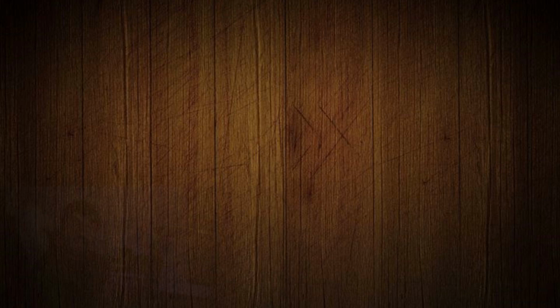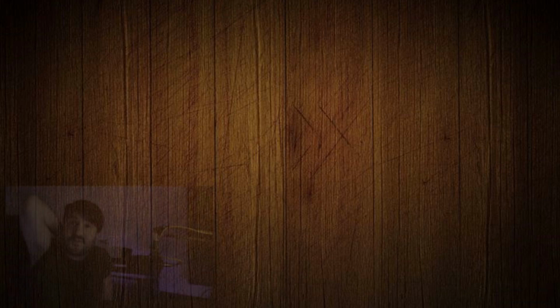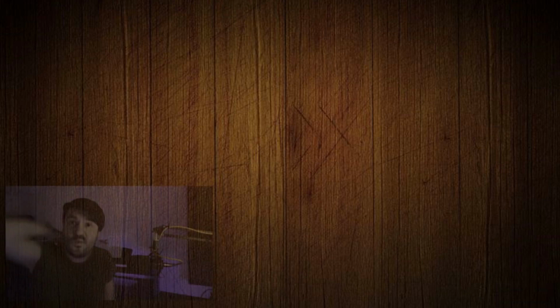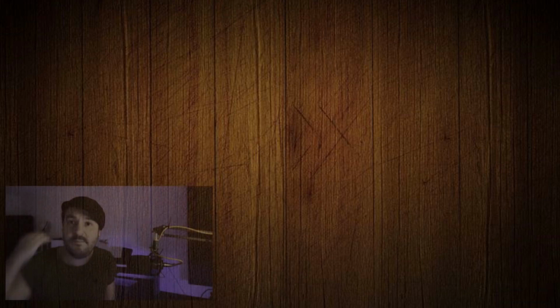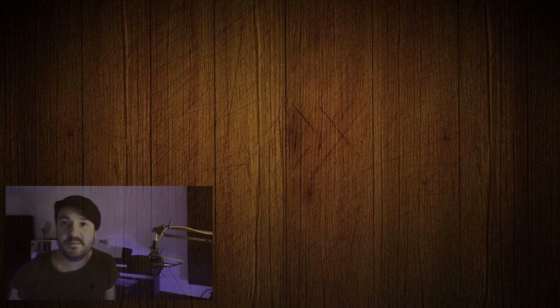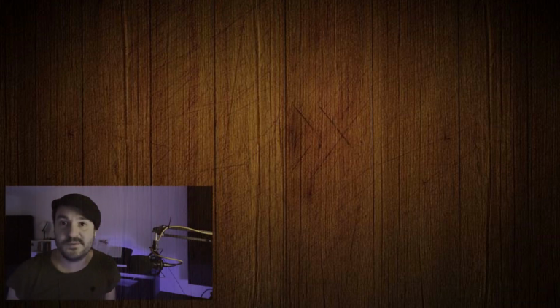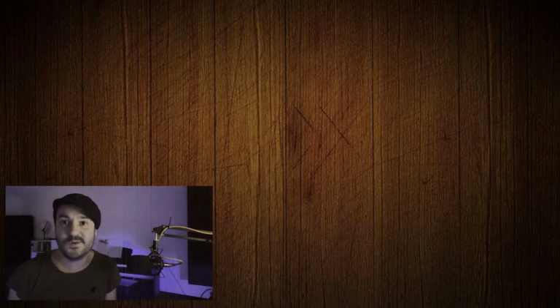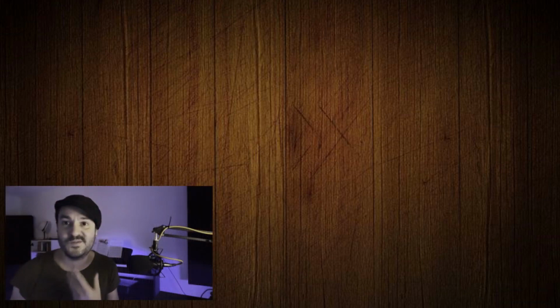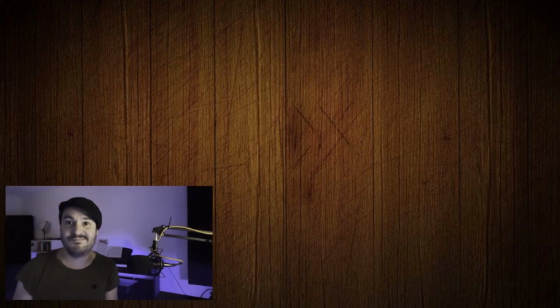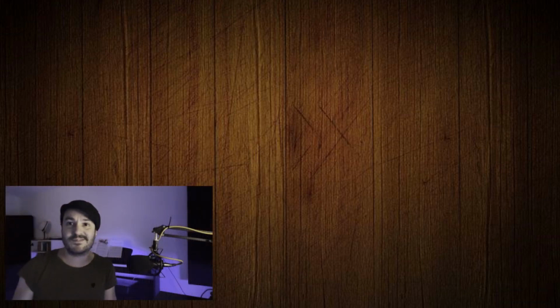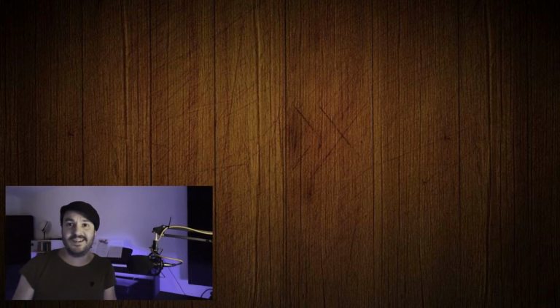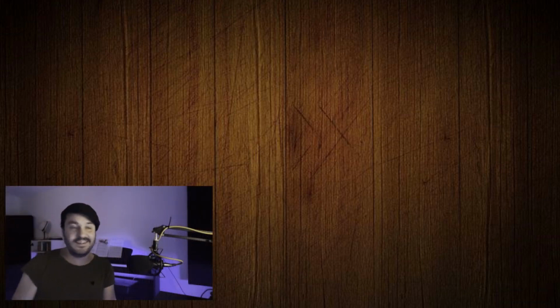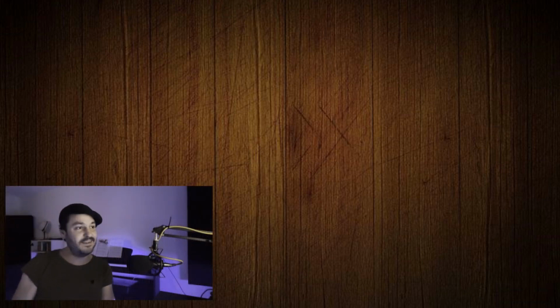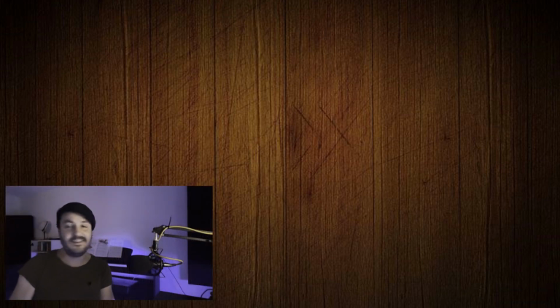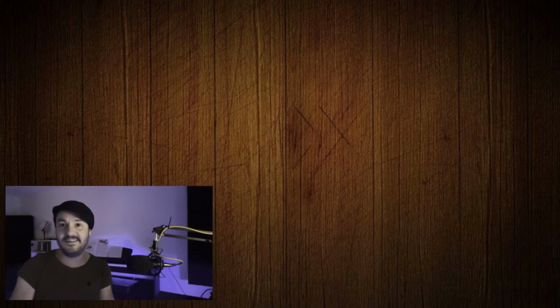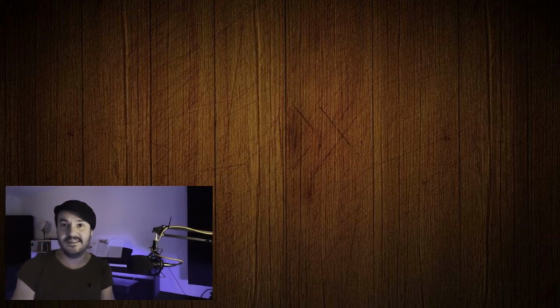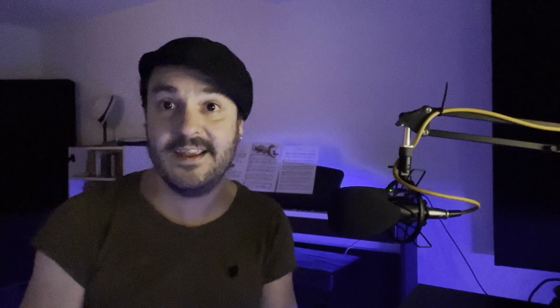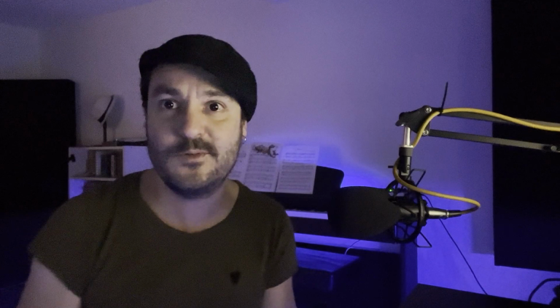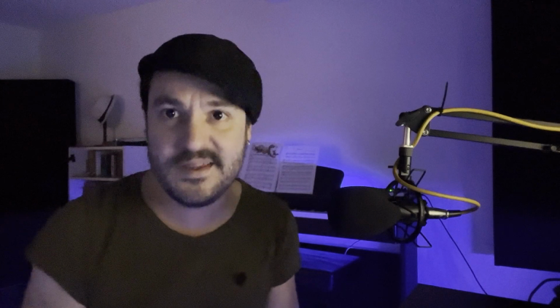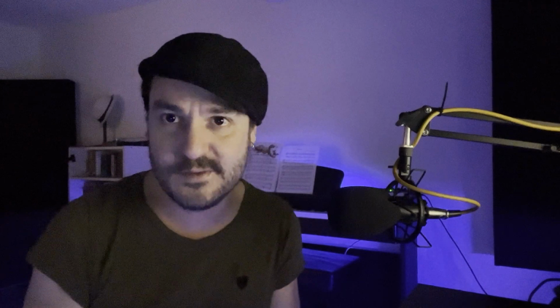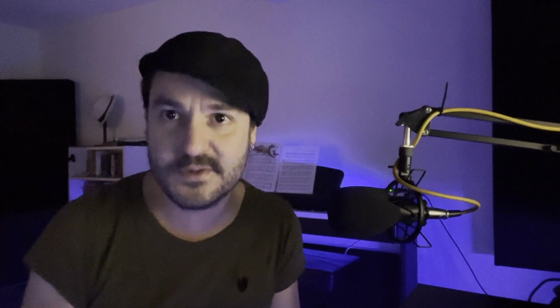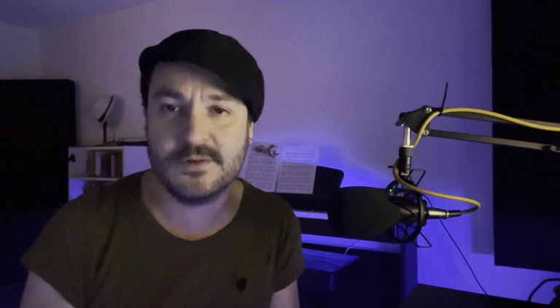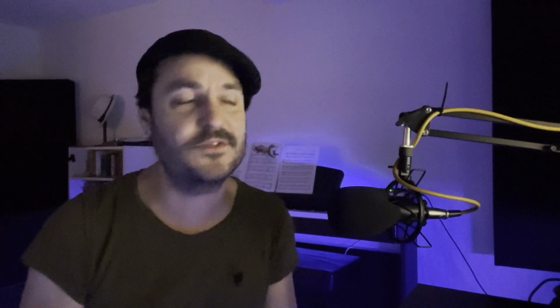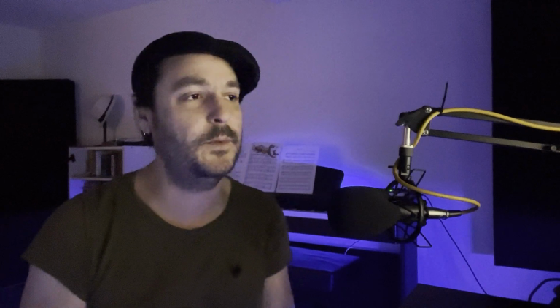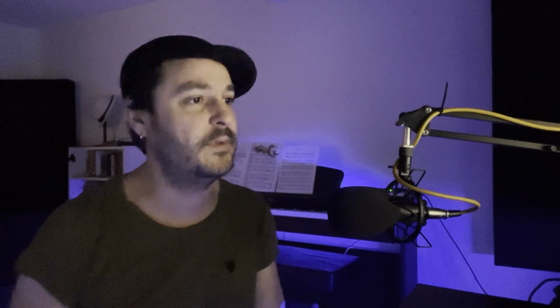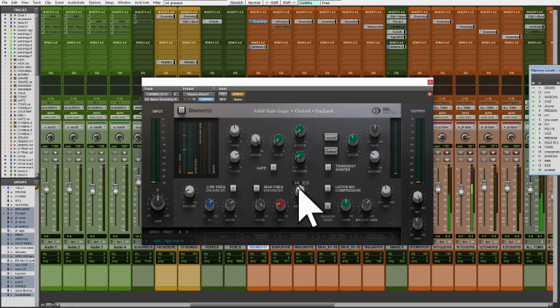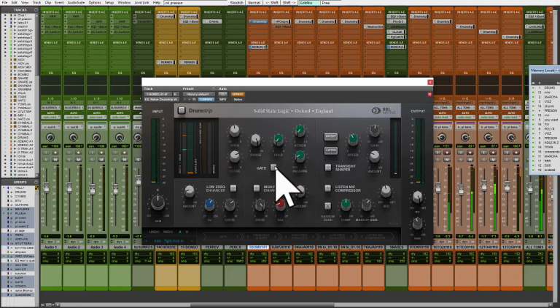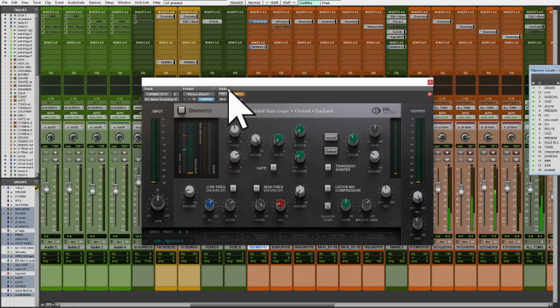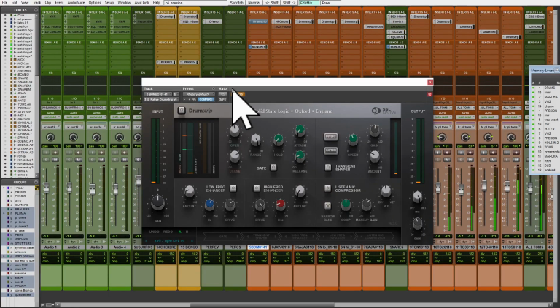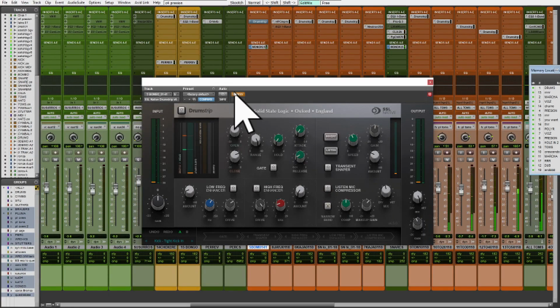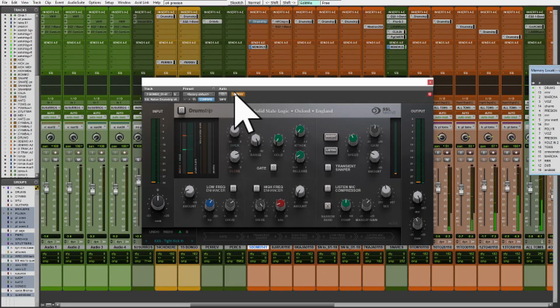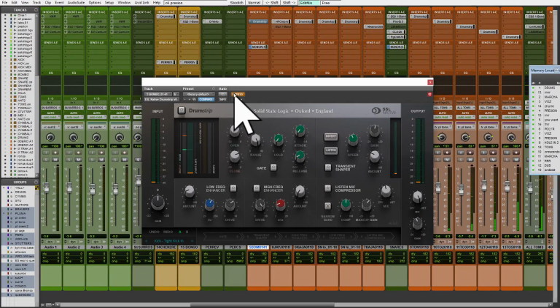I don't know why people don't really get crazy over drum strips. First, the 80's is great.